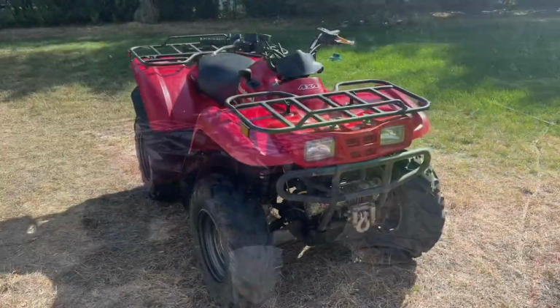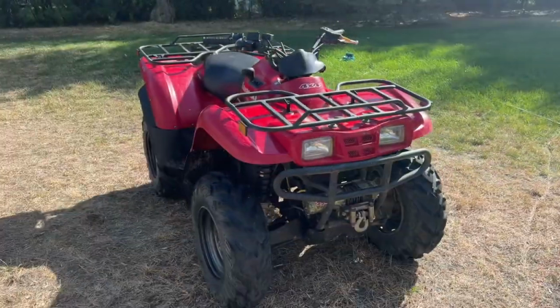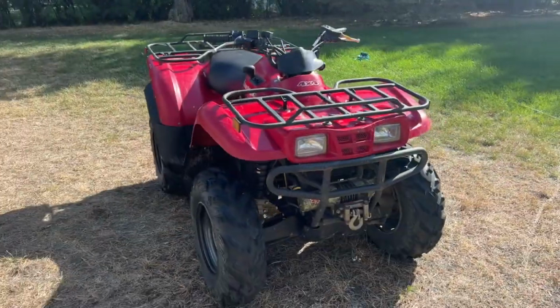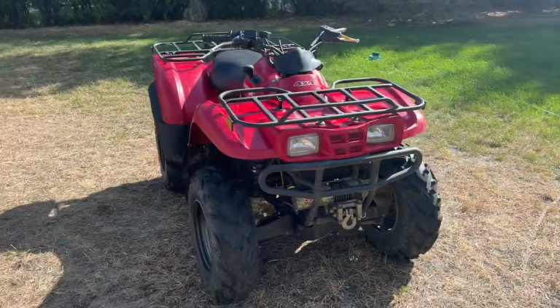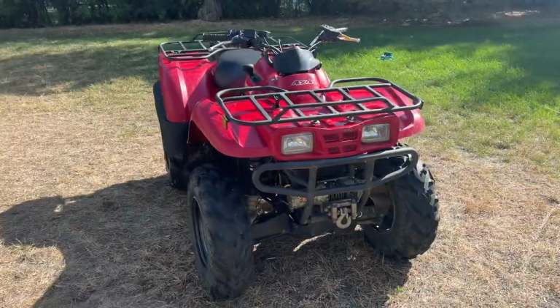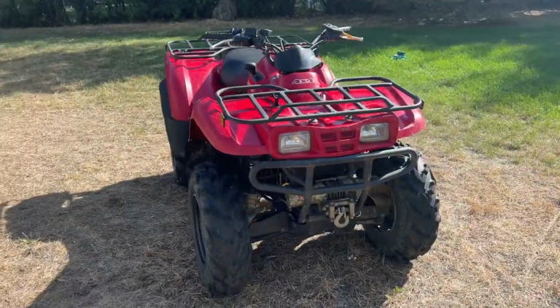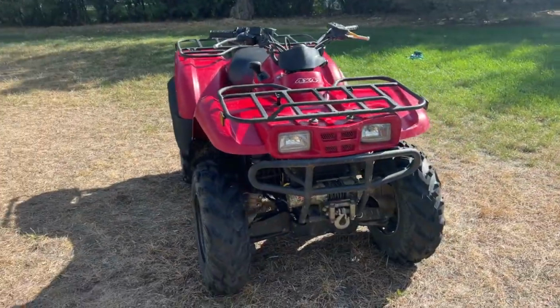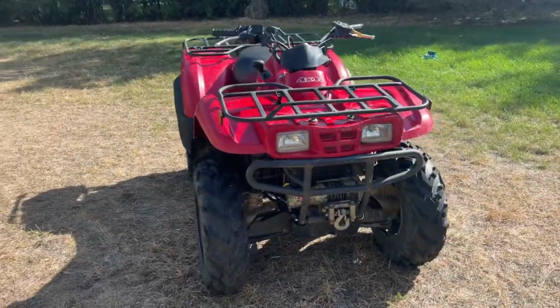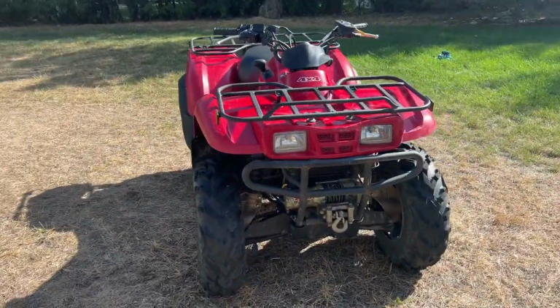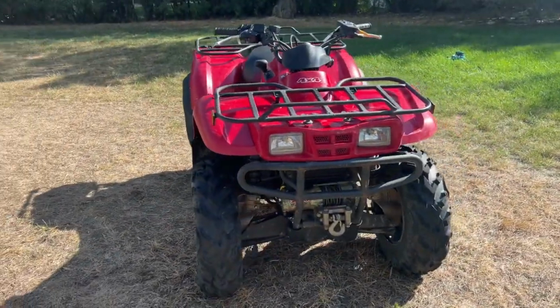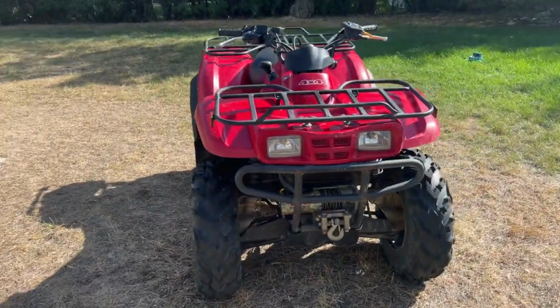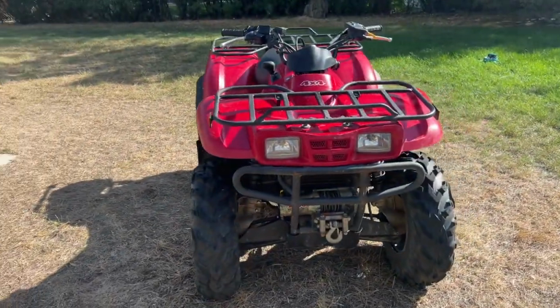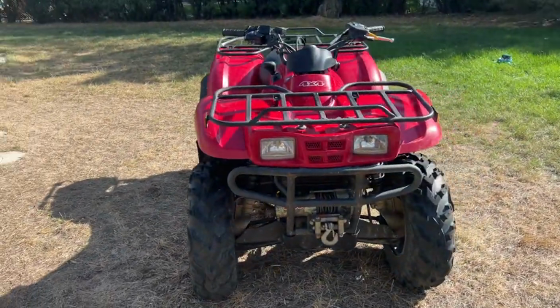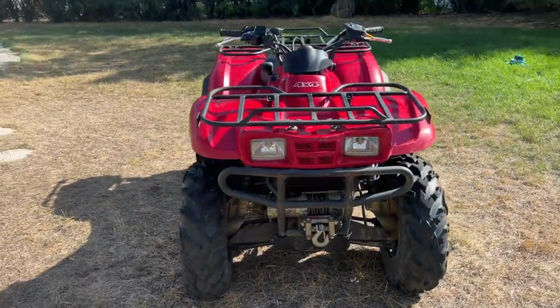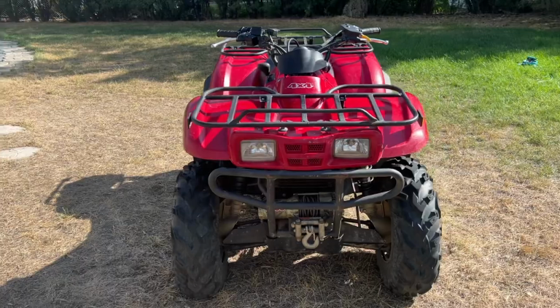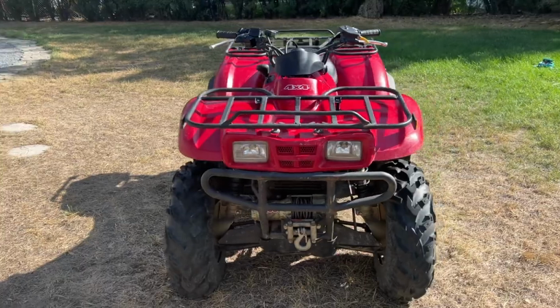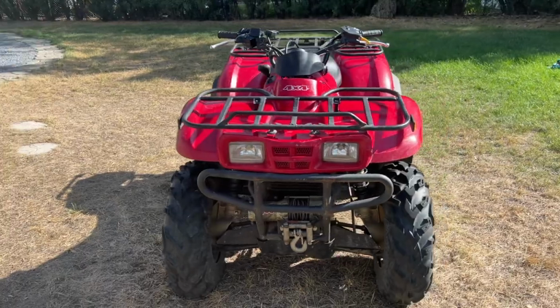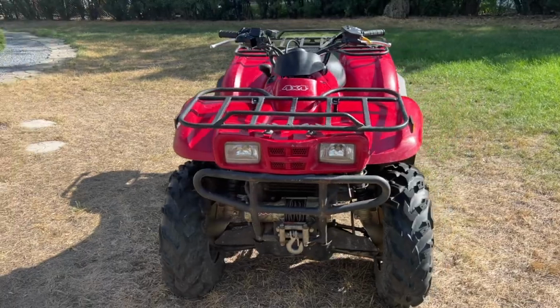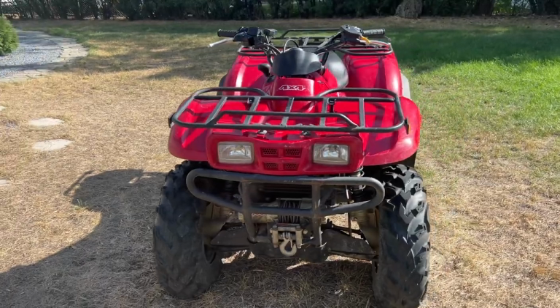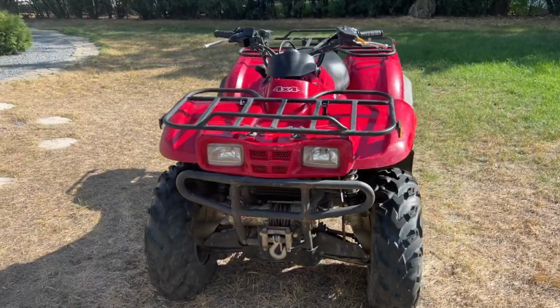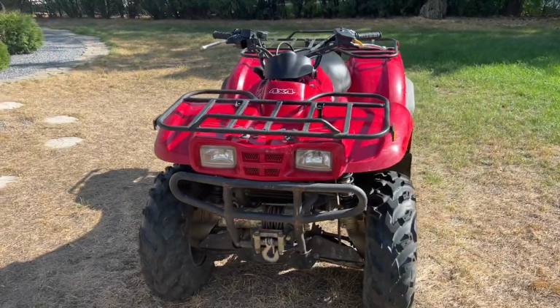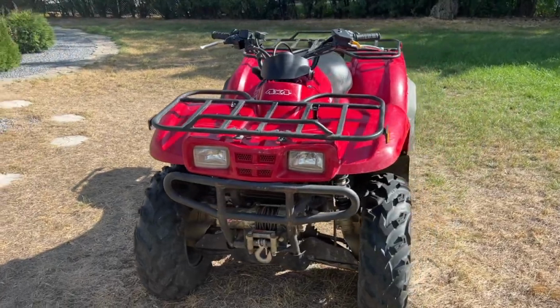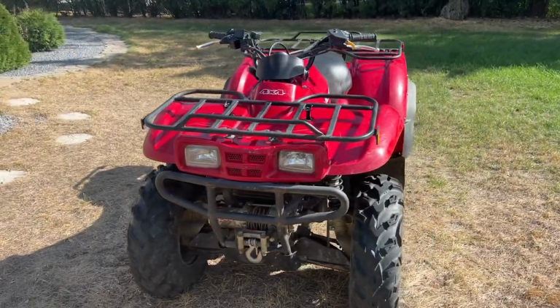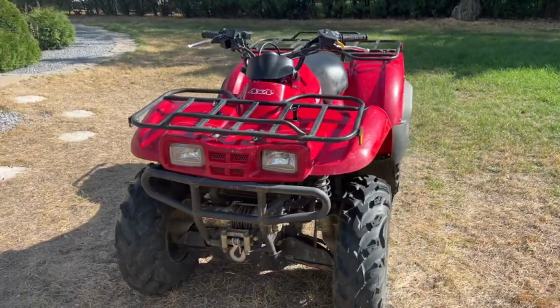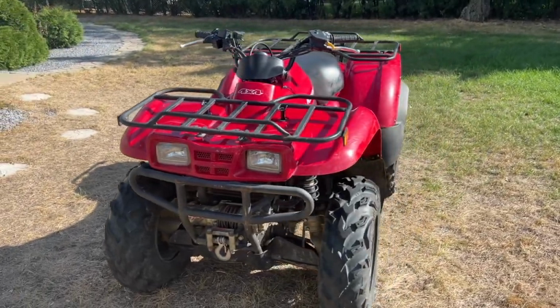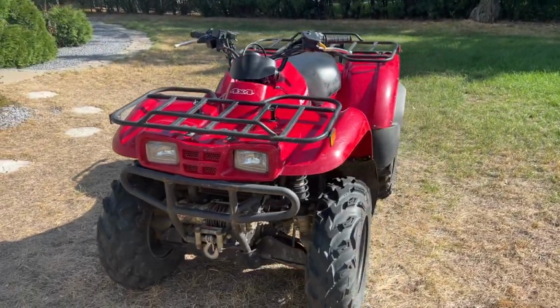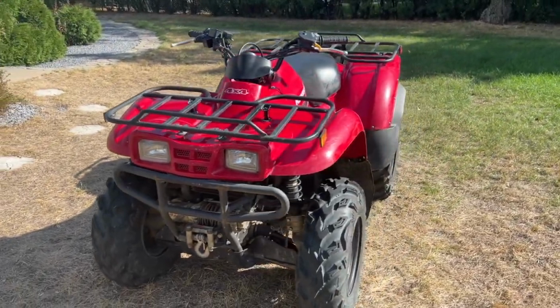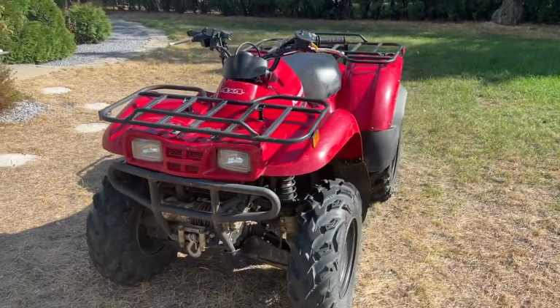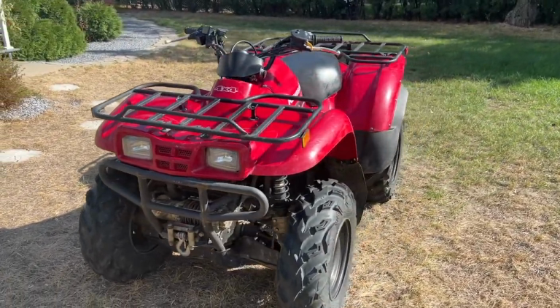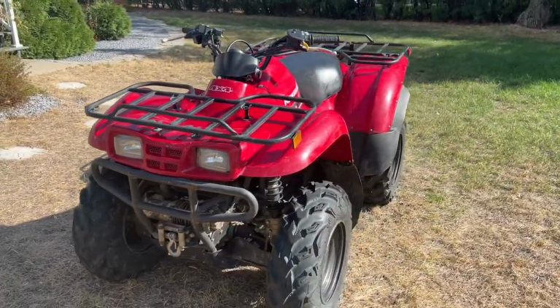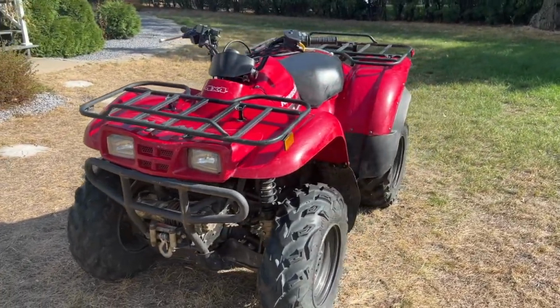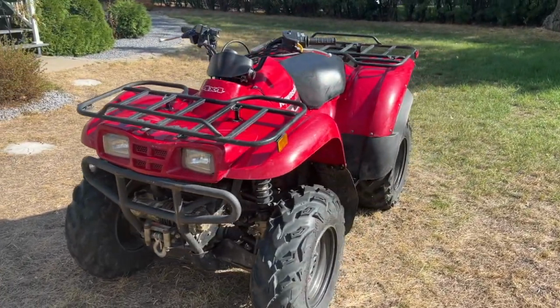What a difference one hour's worth of cleaning does on a dirty quad. This is going to make the next jobs much, much easier to do.